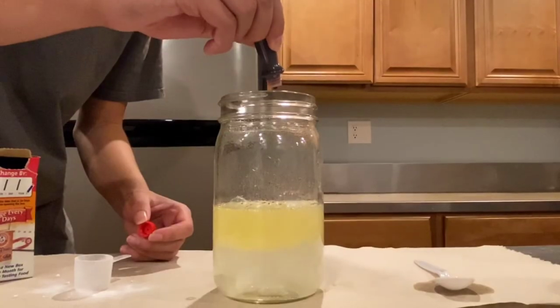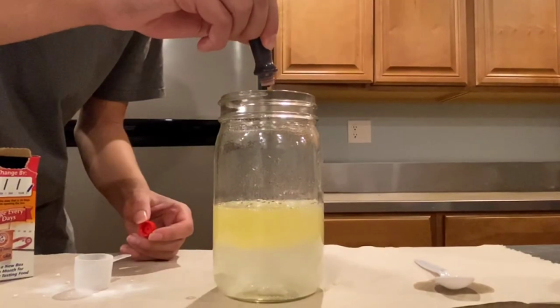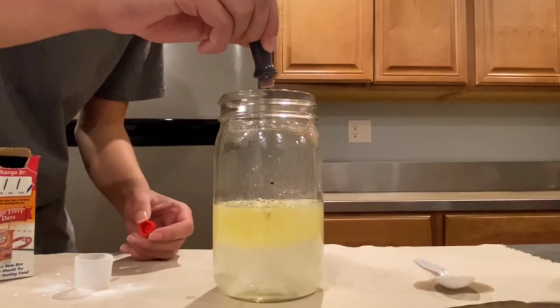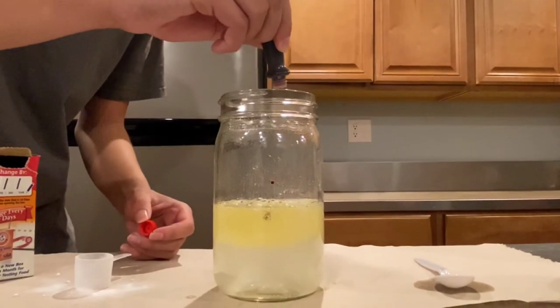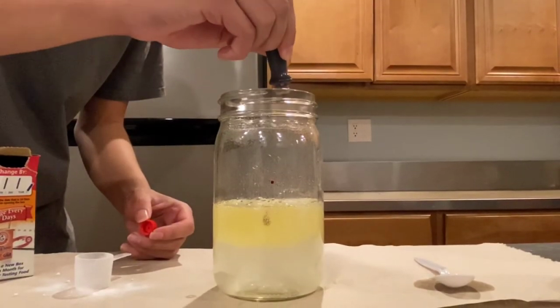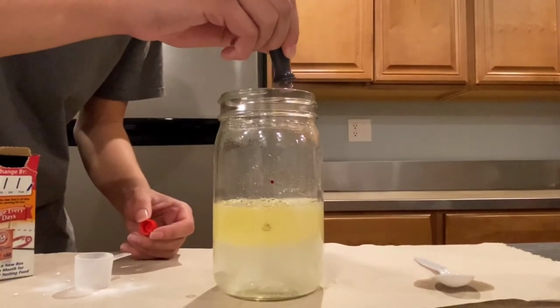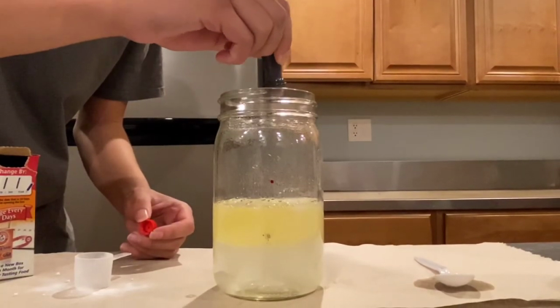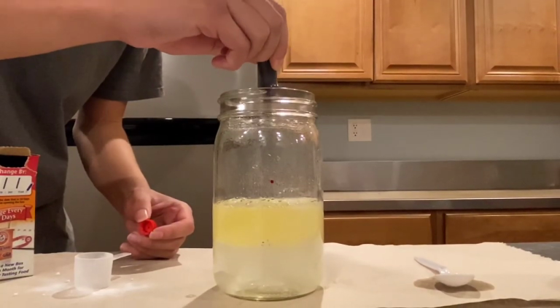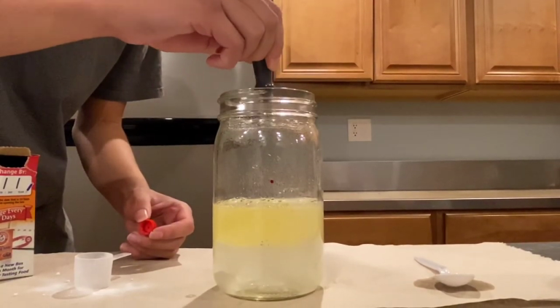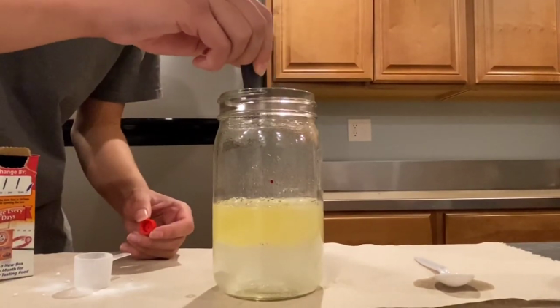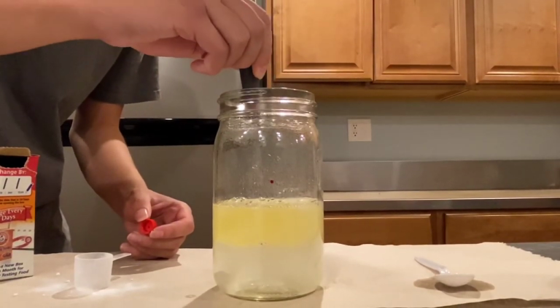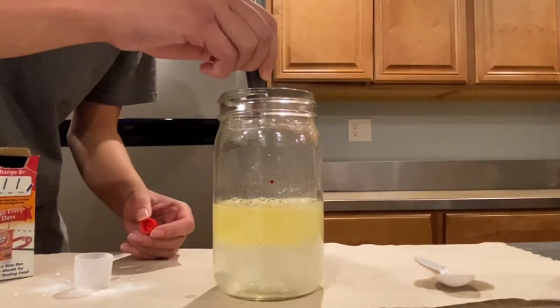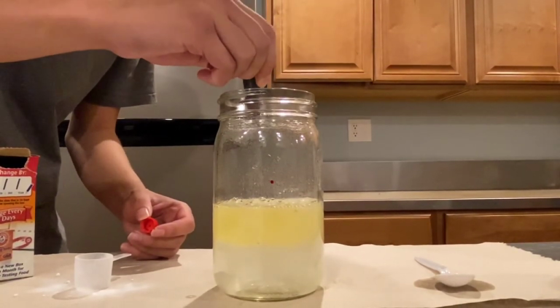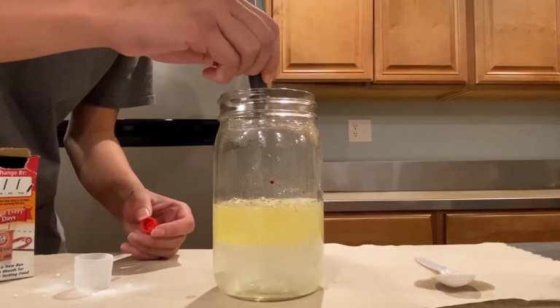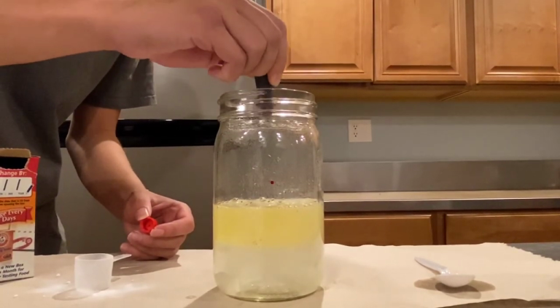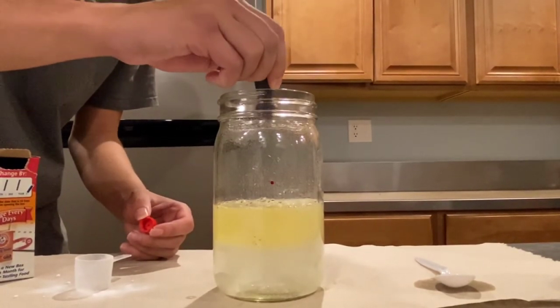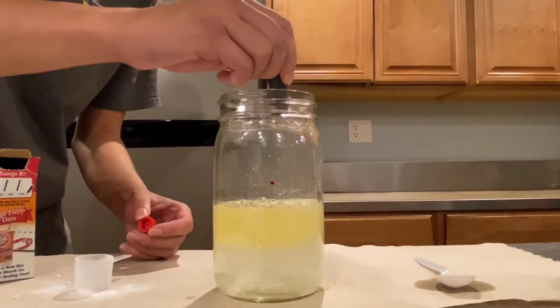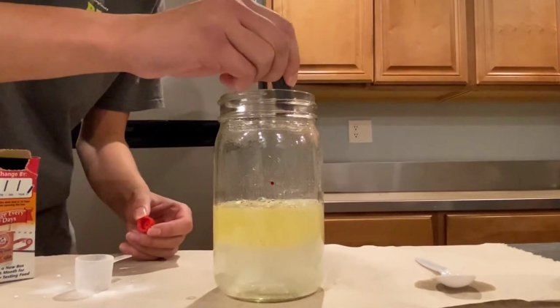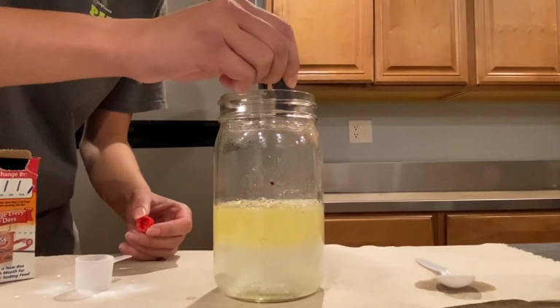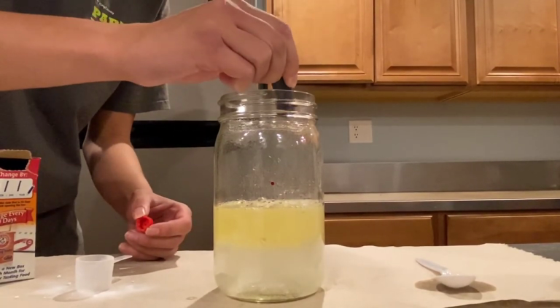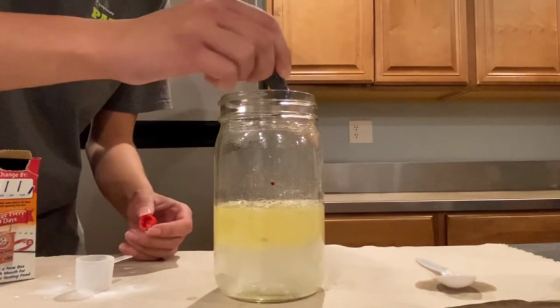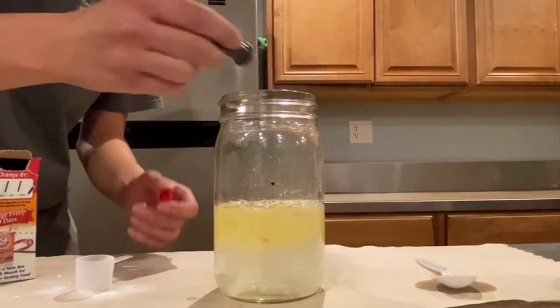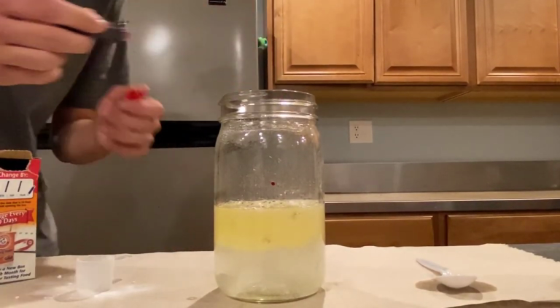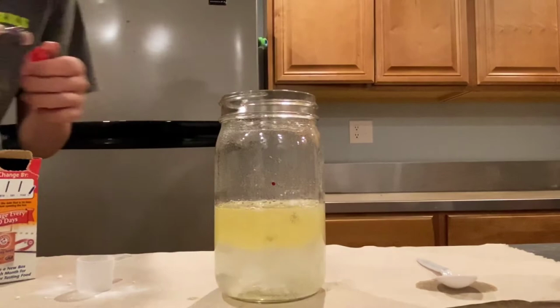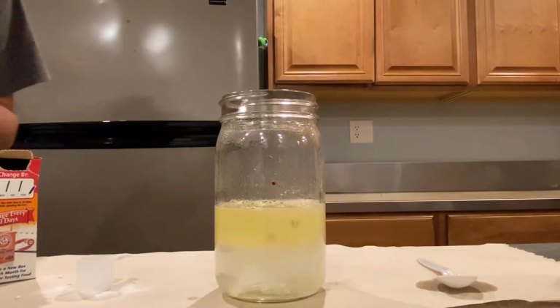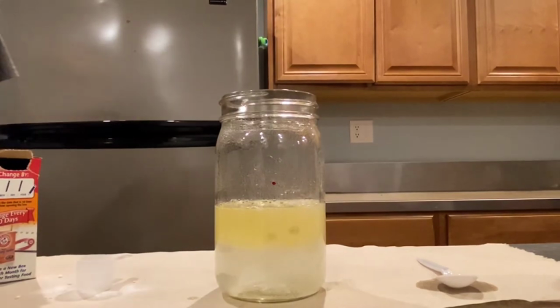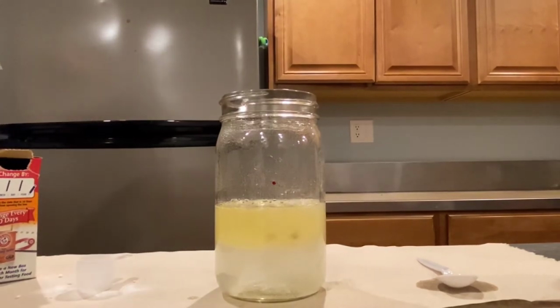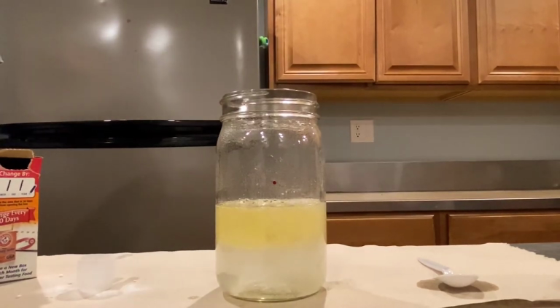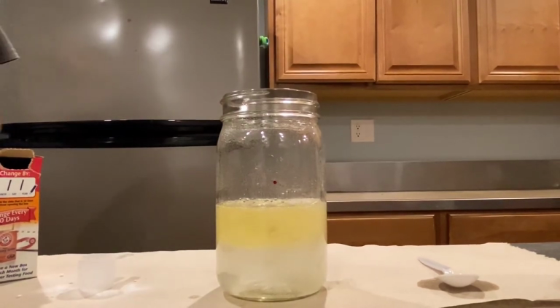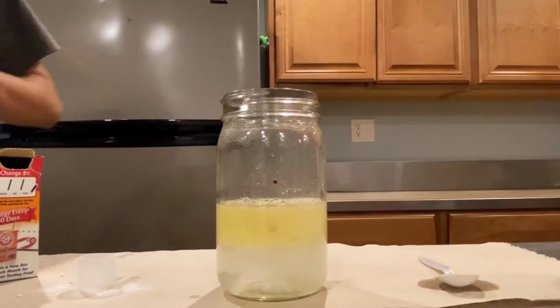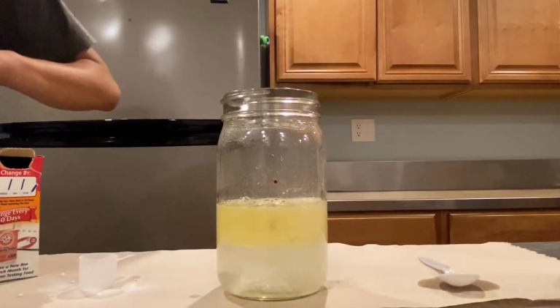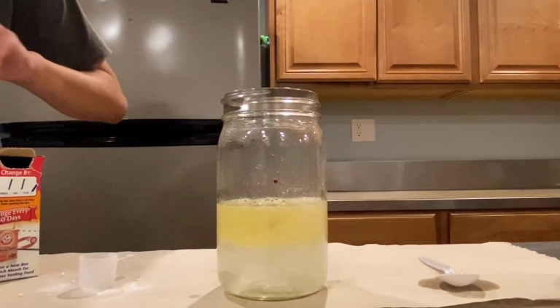You can add food coloring to the mixture. Here, I add a few drops of red to make it look like lava.